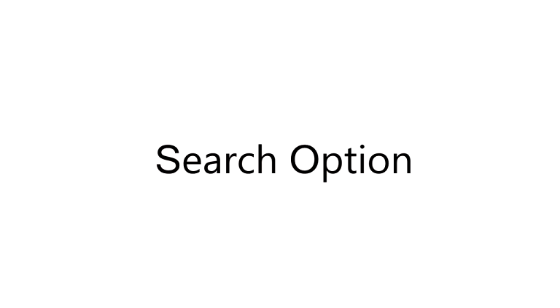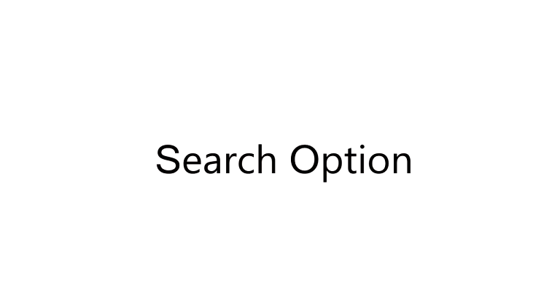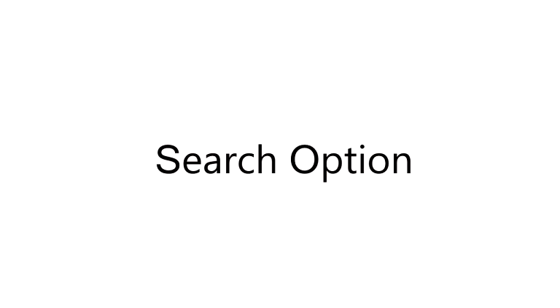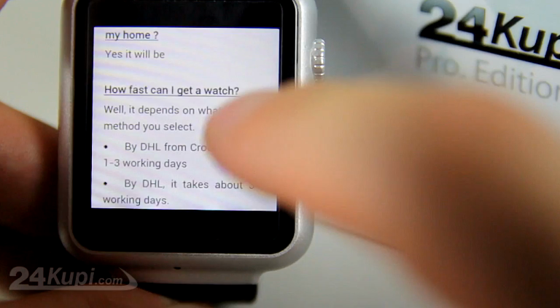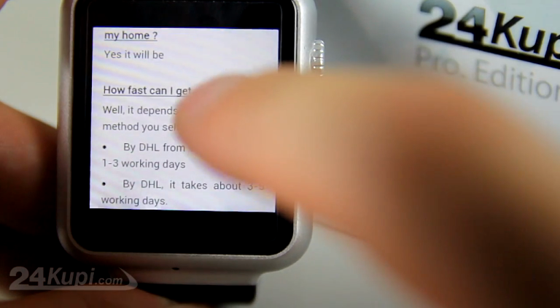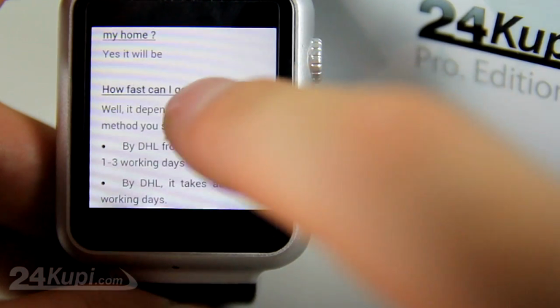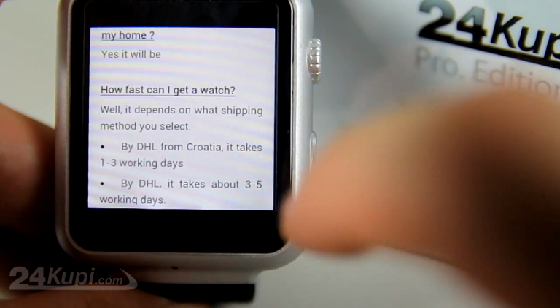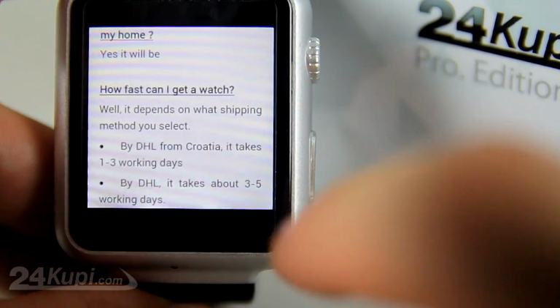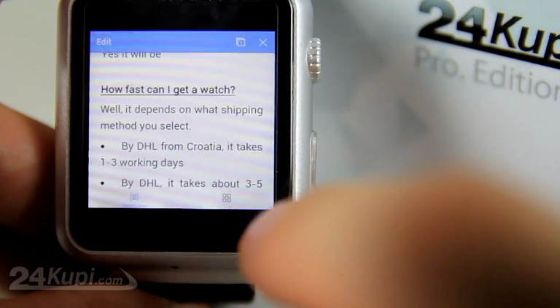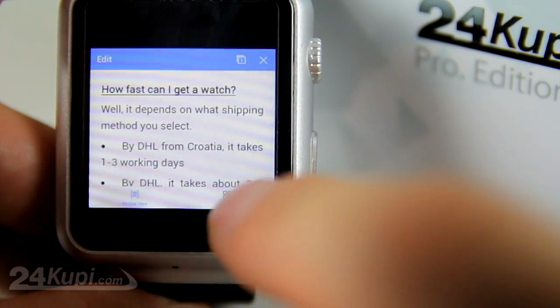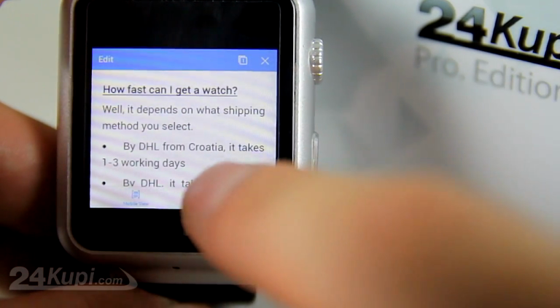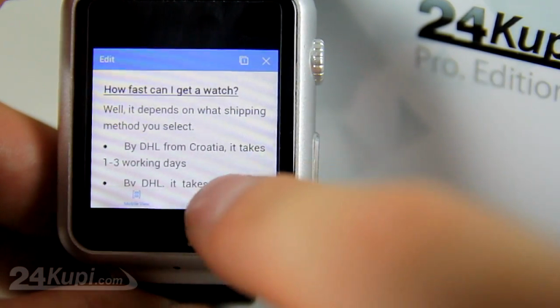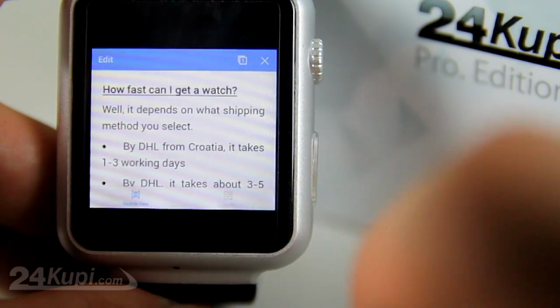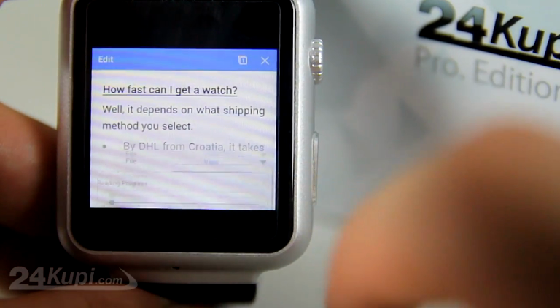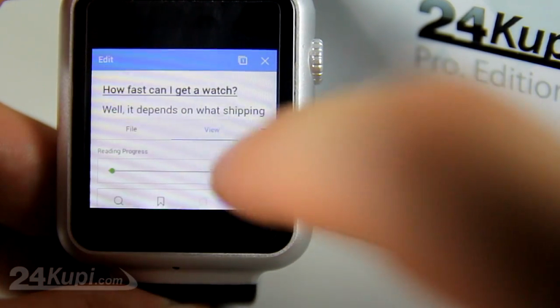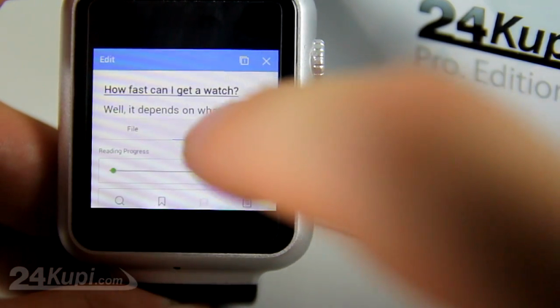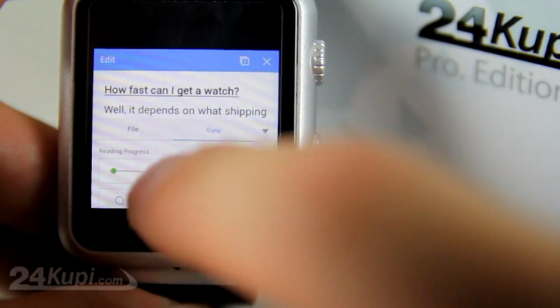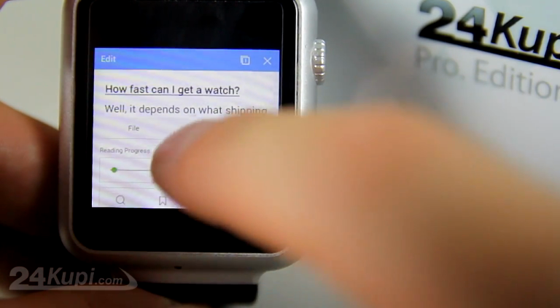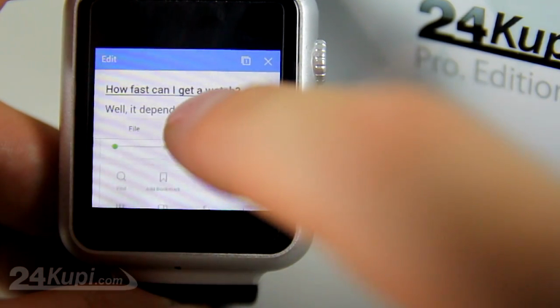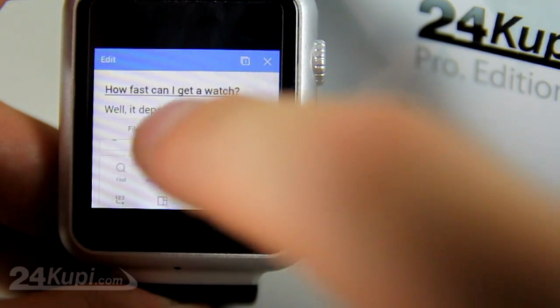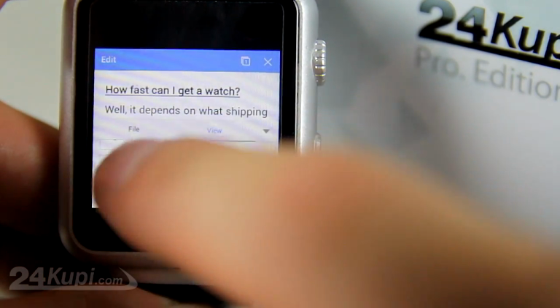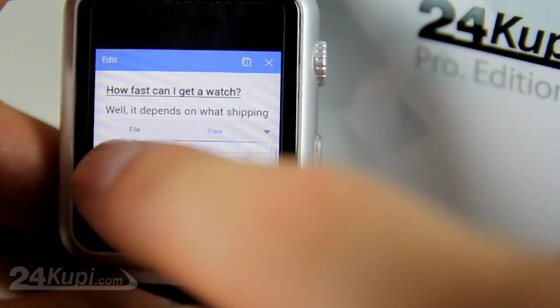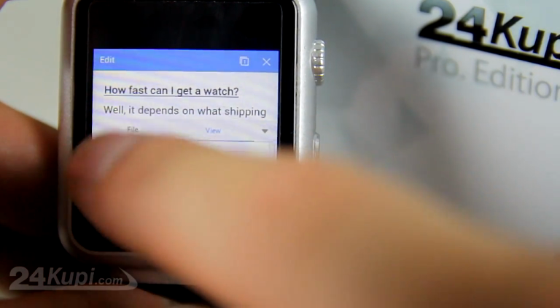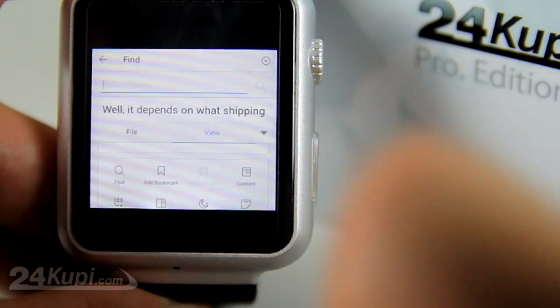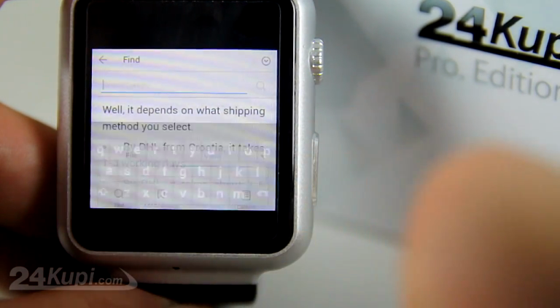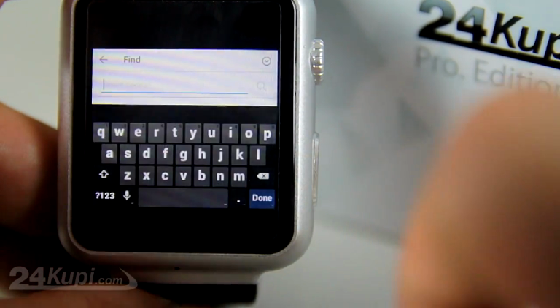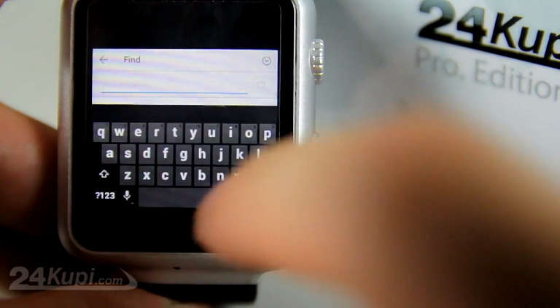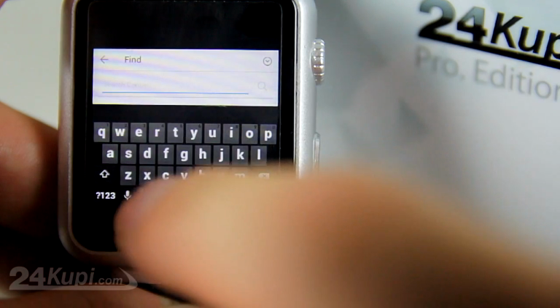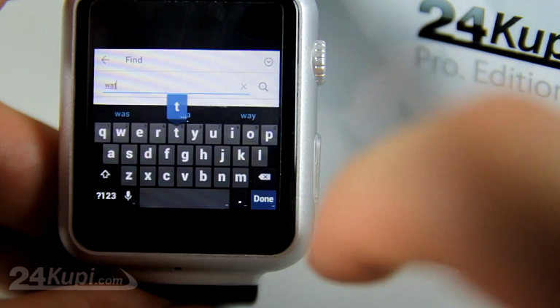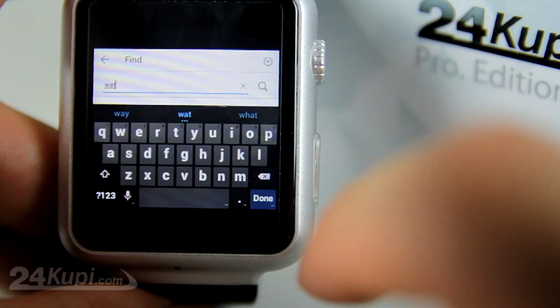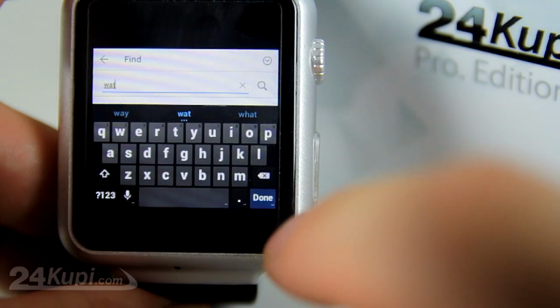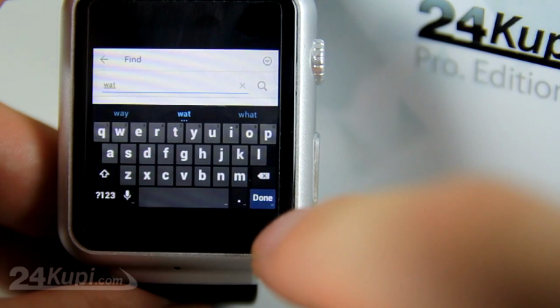To use the search option, click on the bottom right corner on Tools and select Find, type your word and select Done.